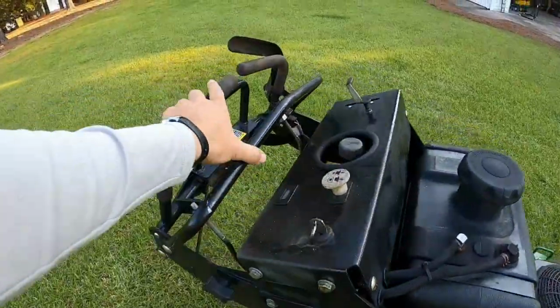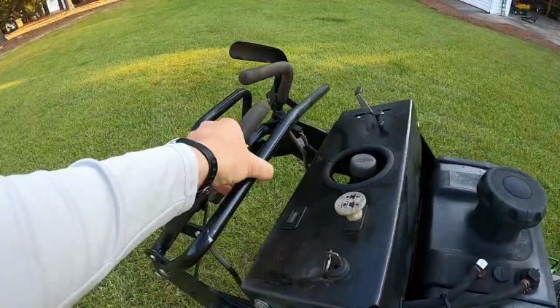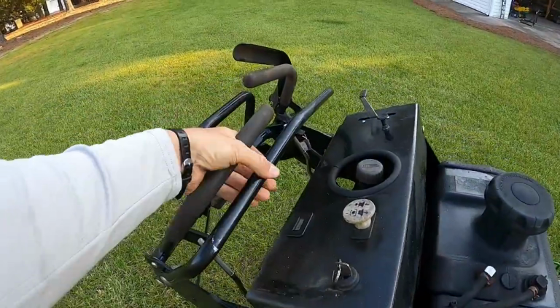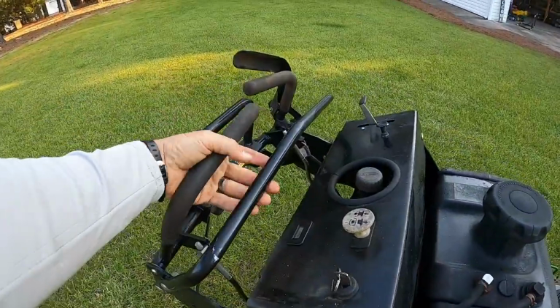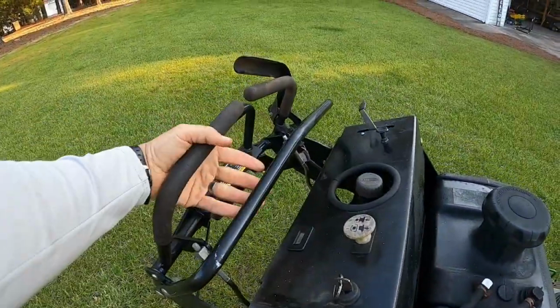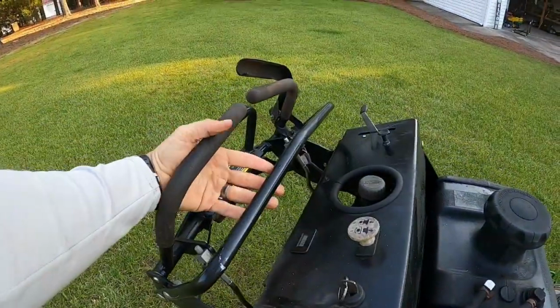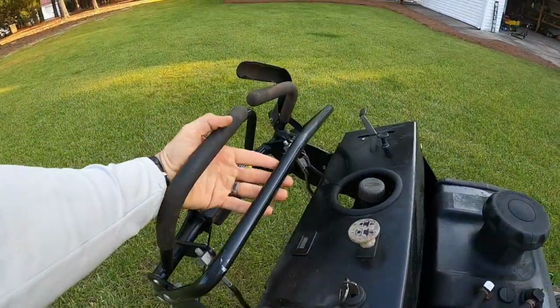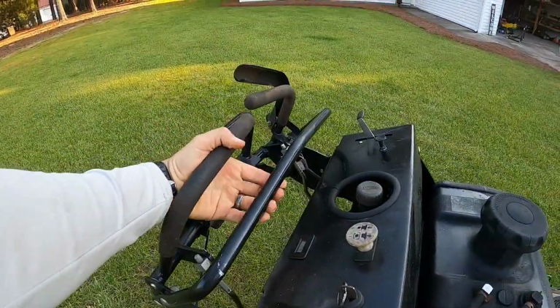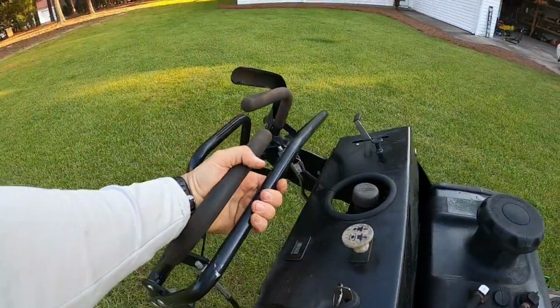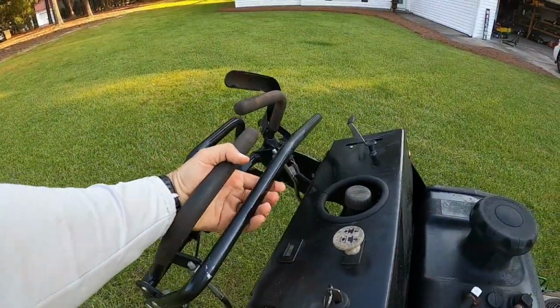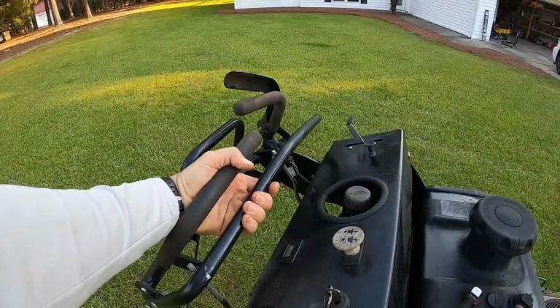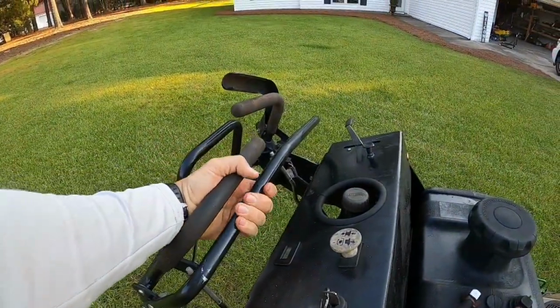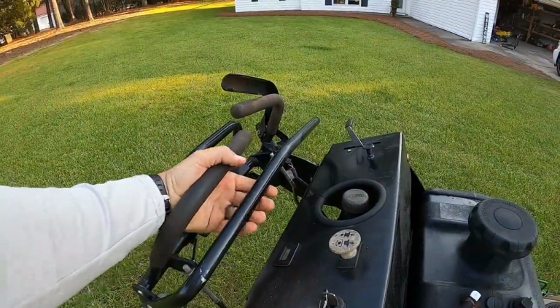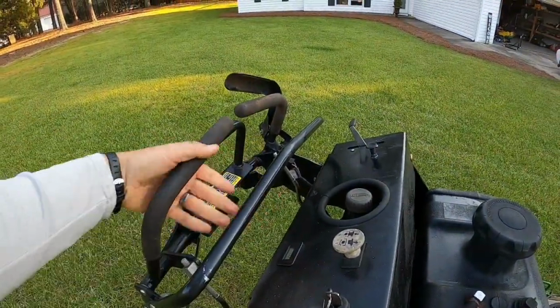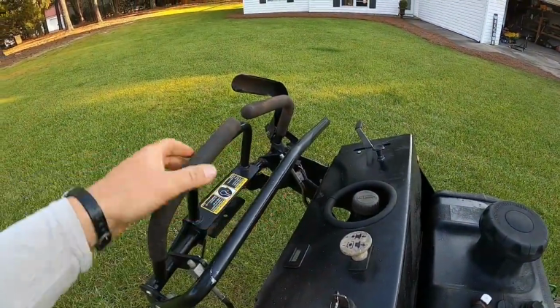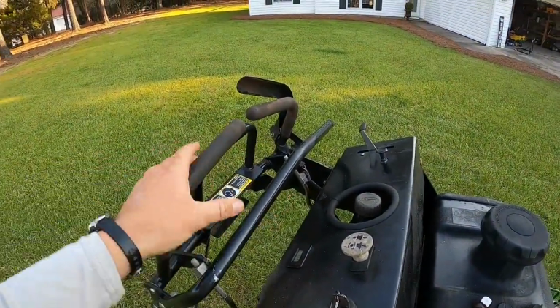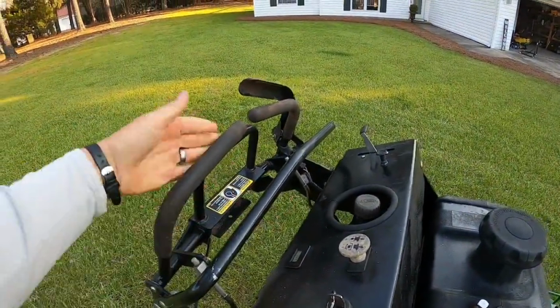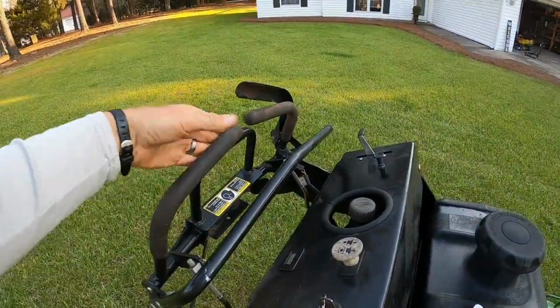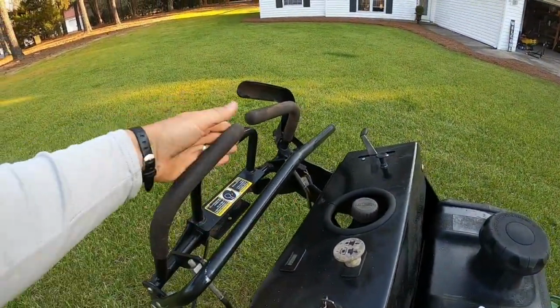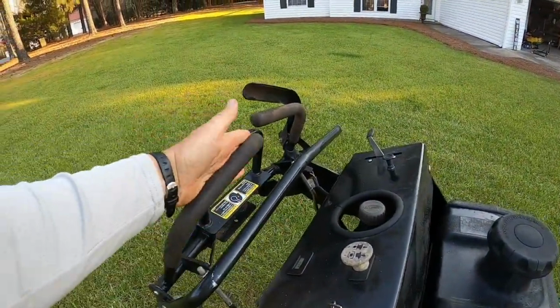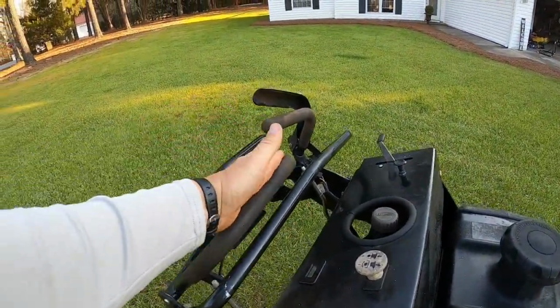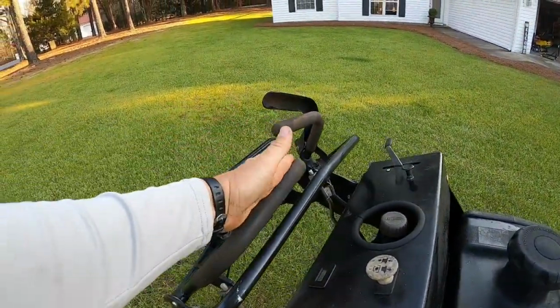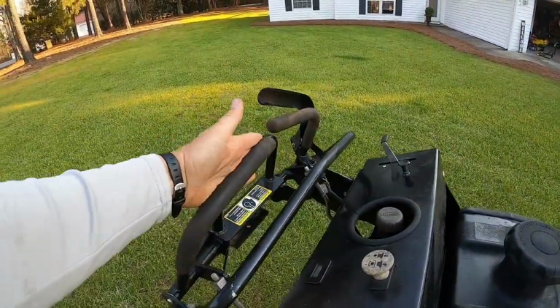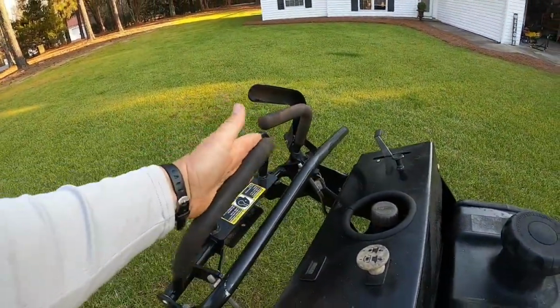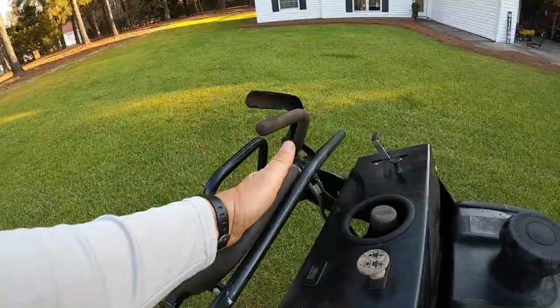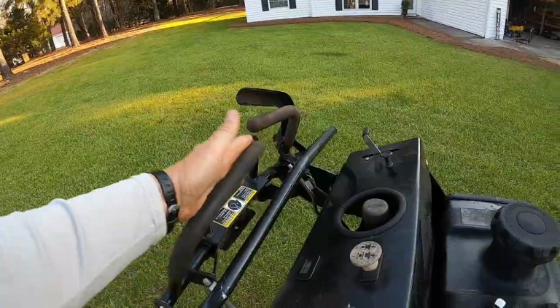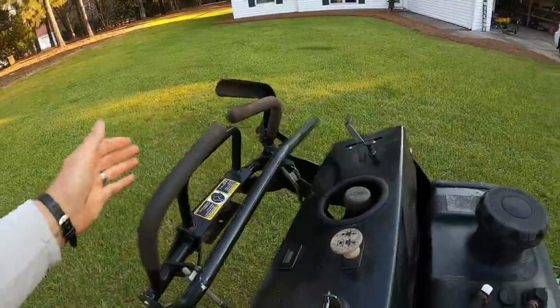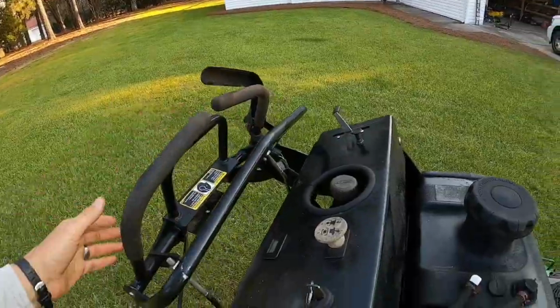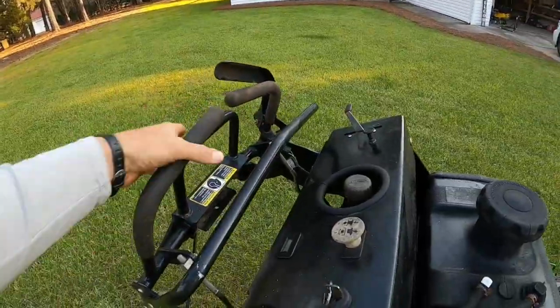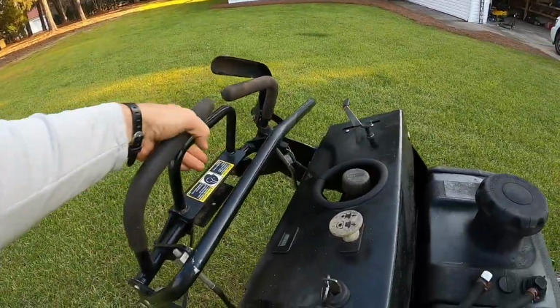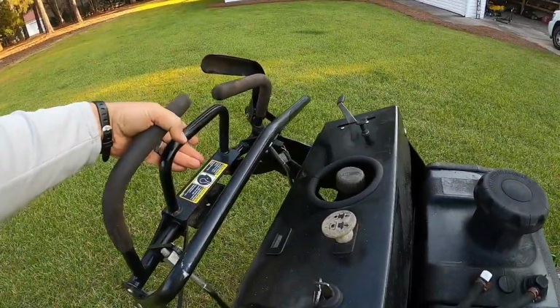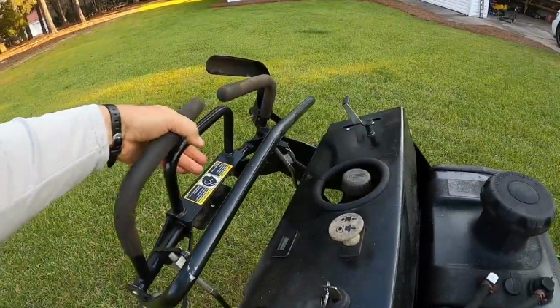Because even a lot of the hydro walk behinds, you still have to squeeze, but this one it's not like that, you just push it.